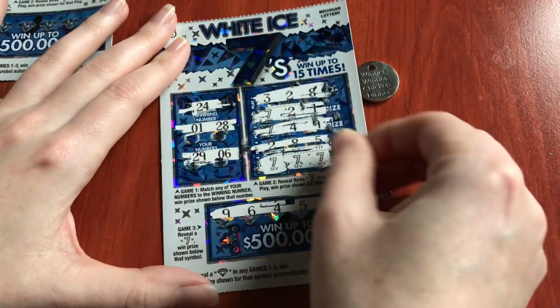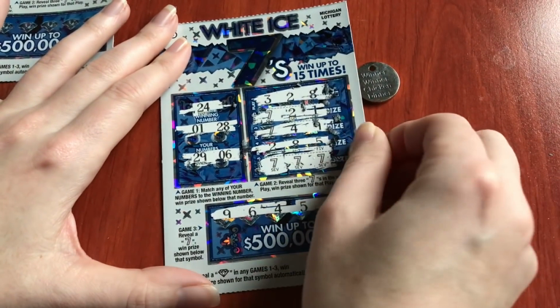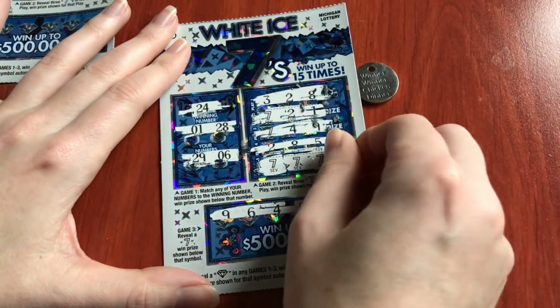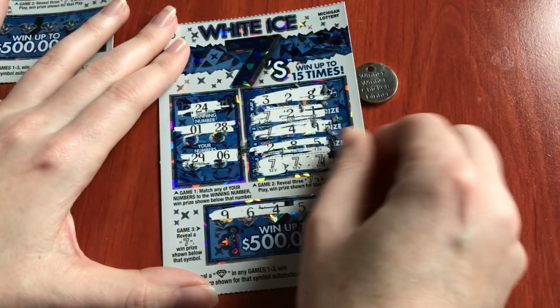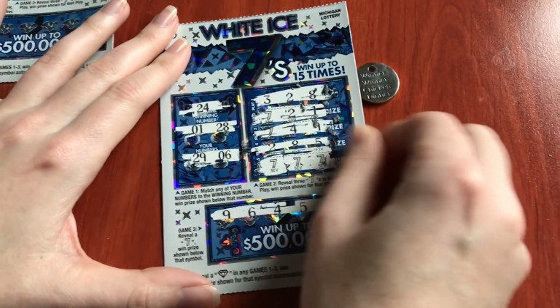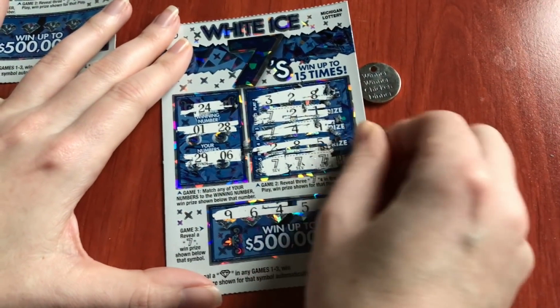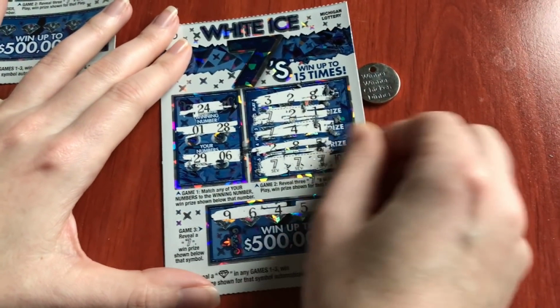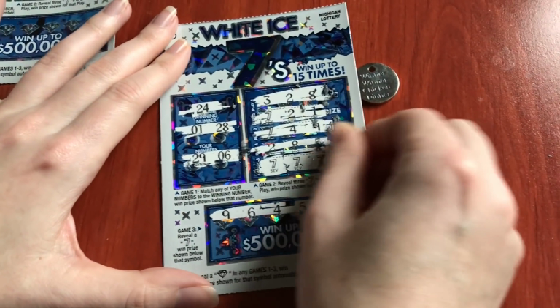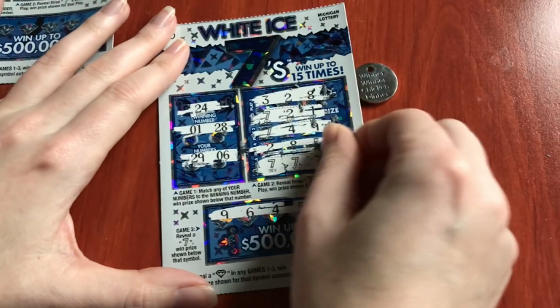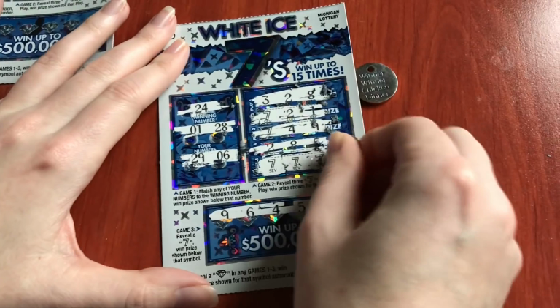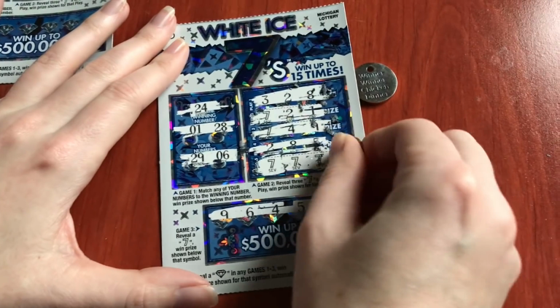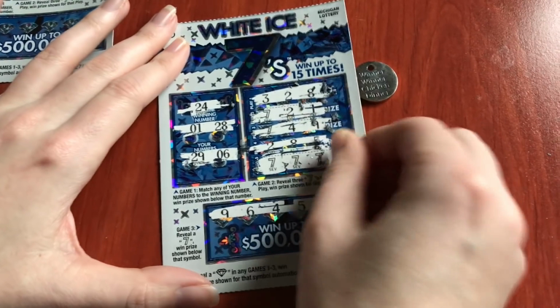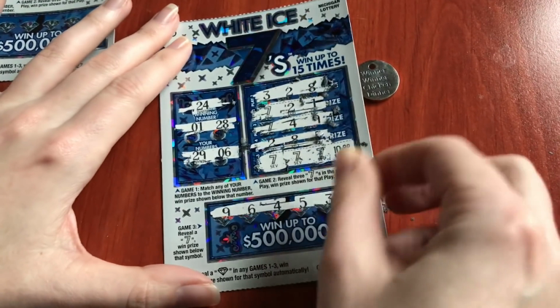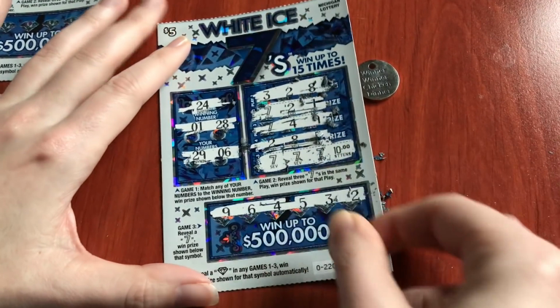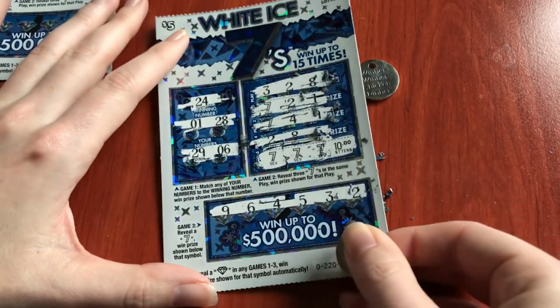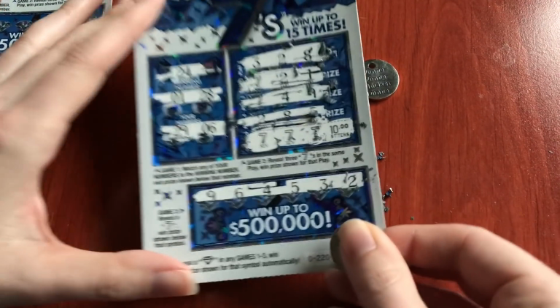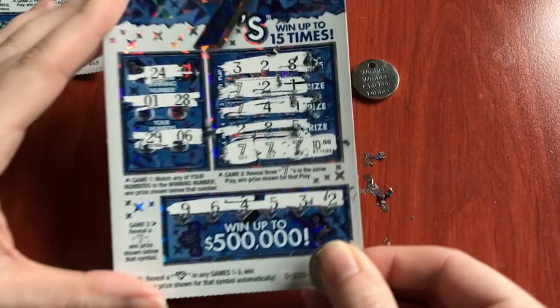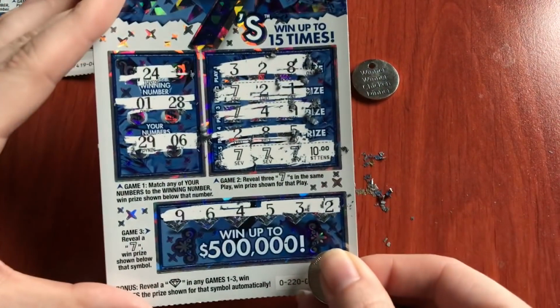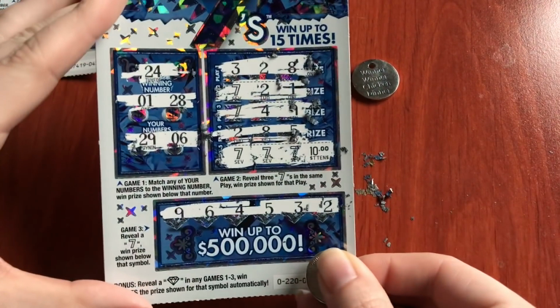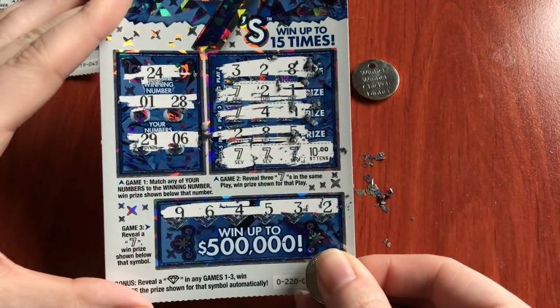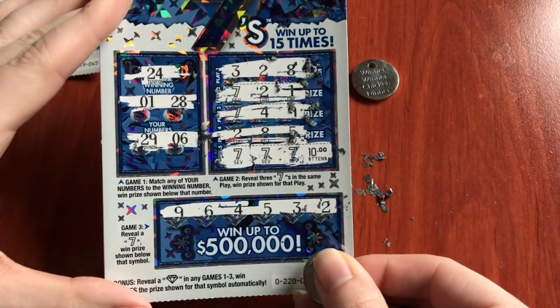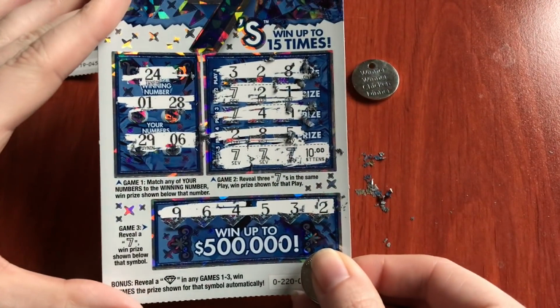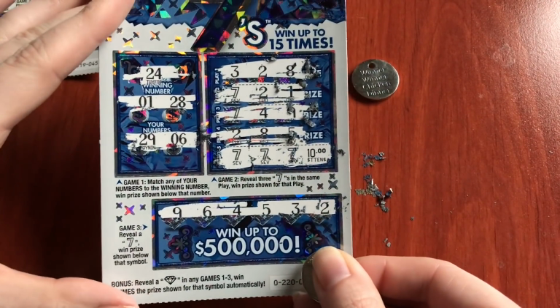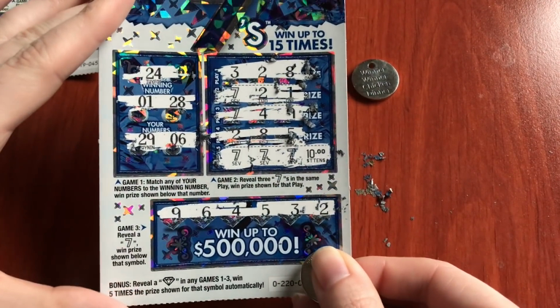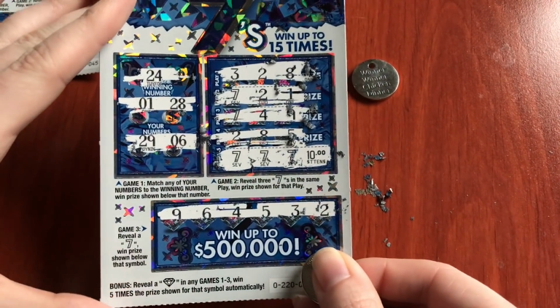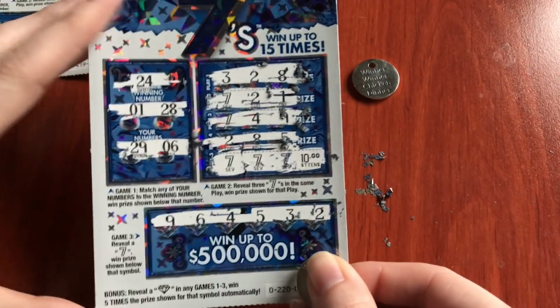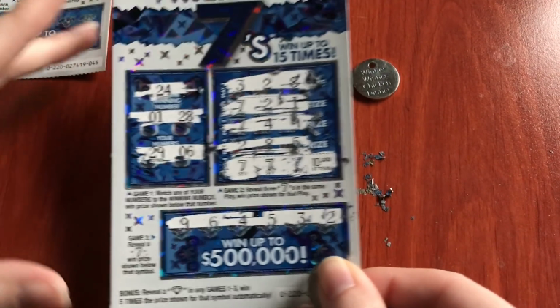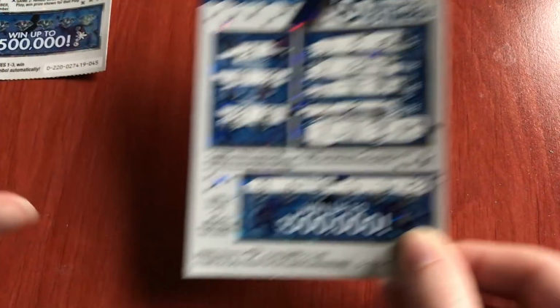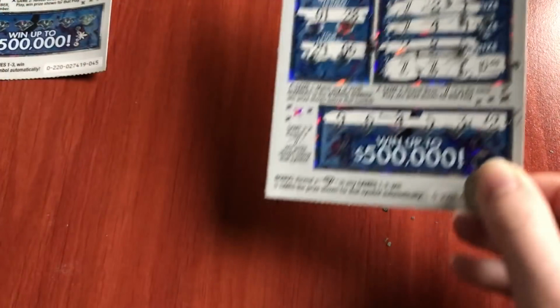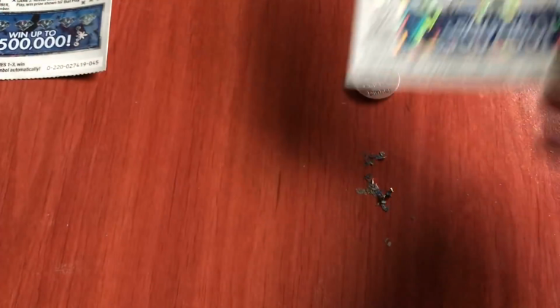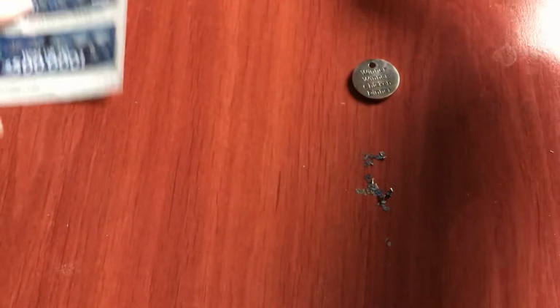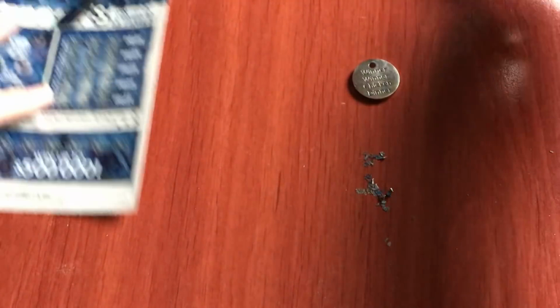Let's go look at our win. Ooh! Nice! $10. So now I need 8 more dollars, and we have paid for the session.